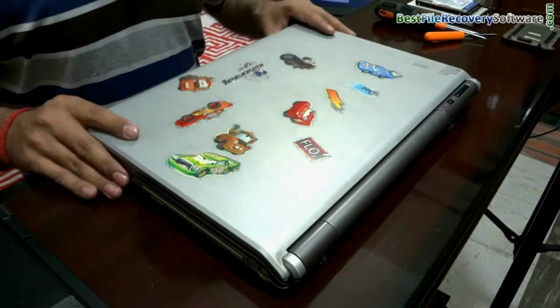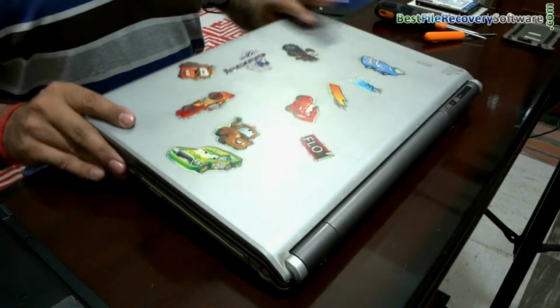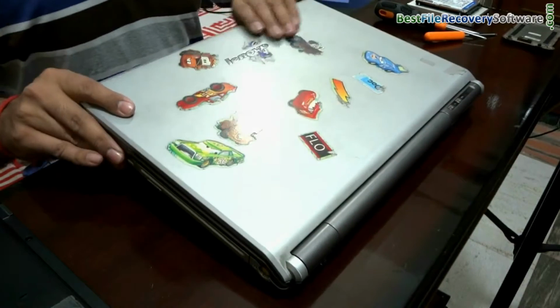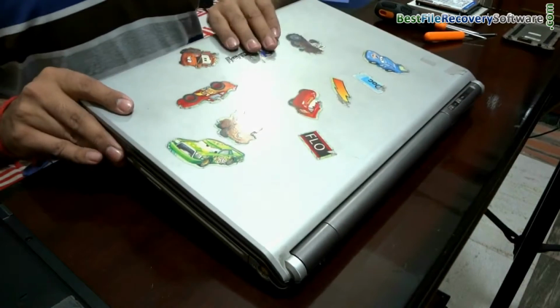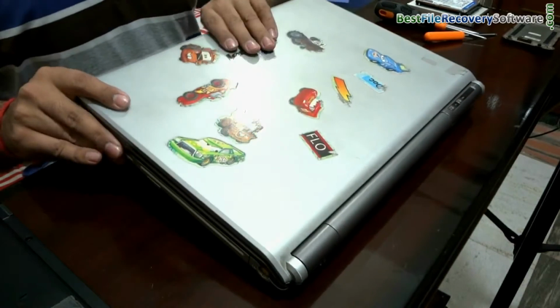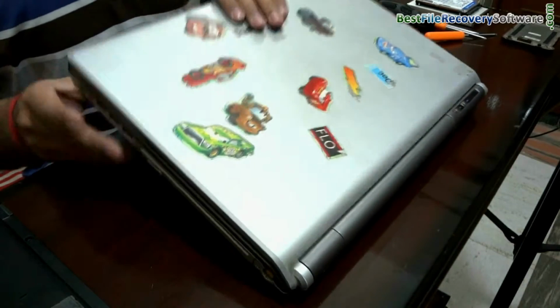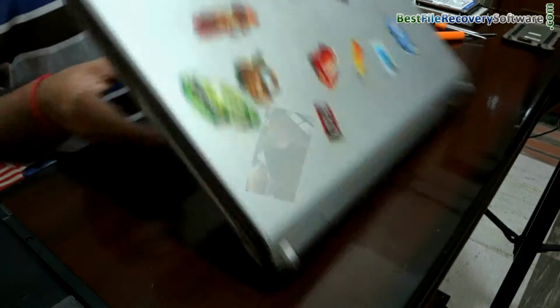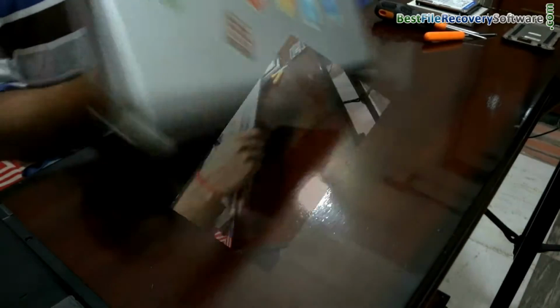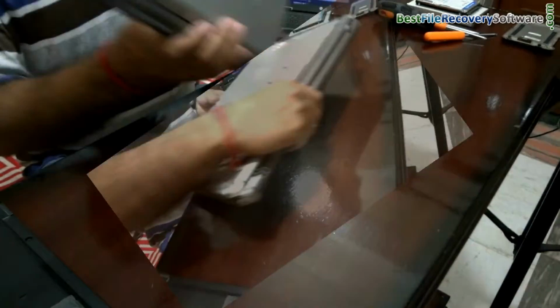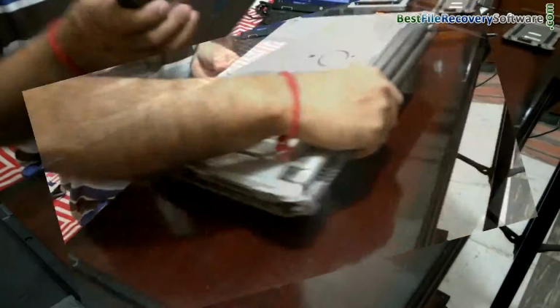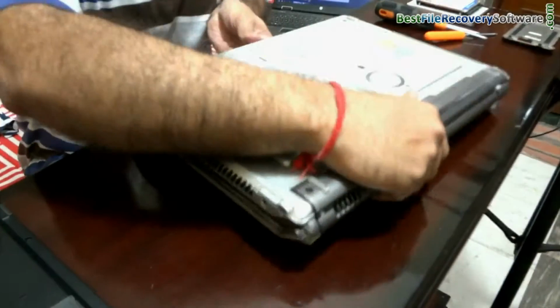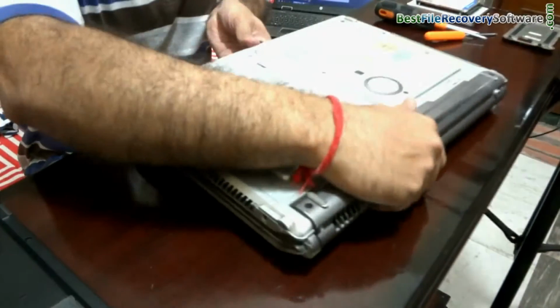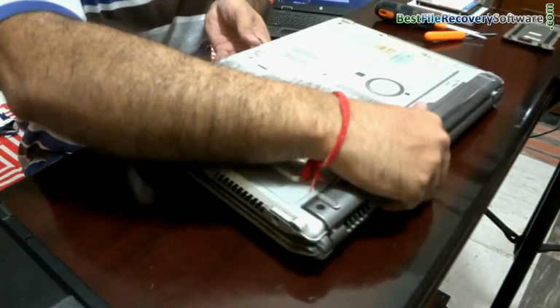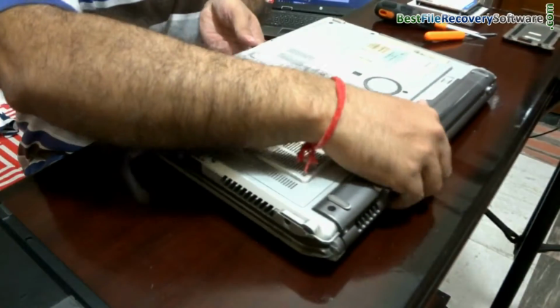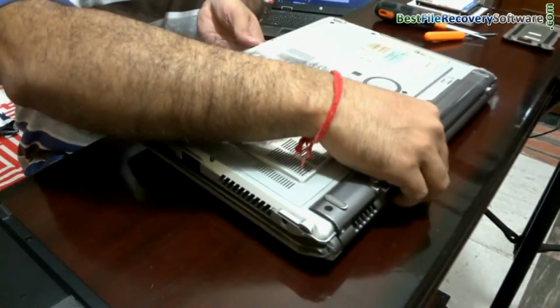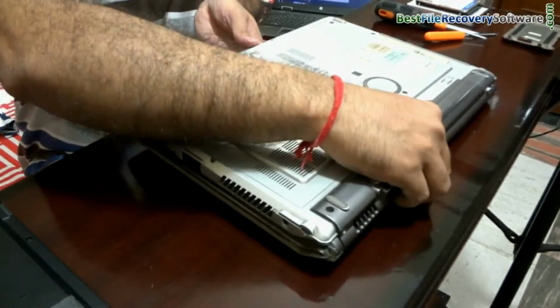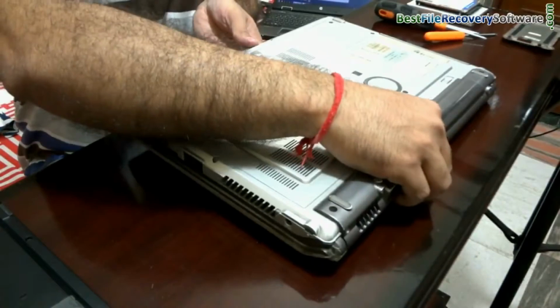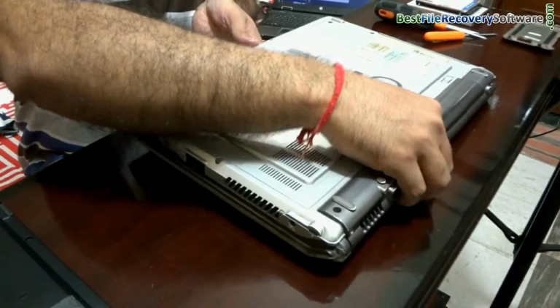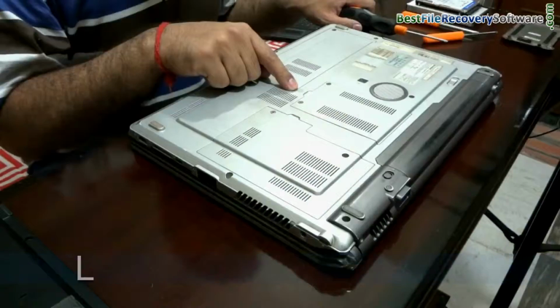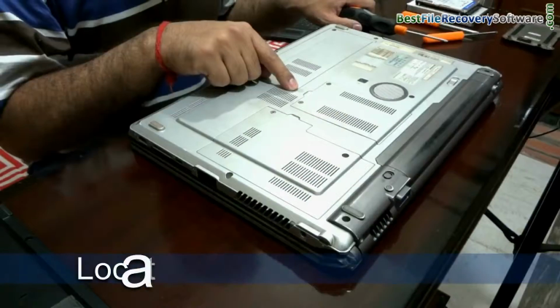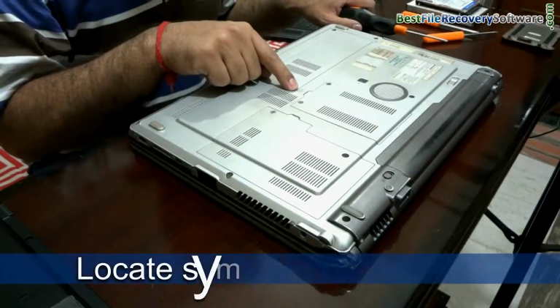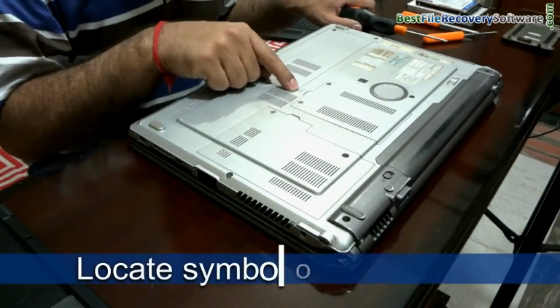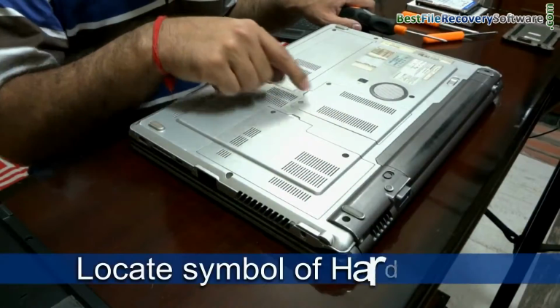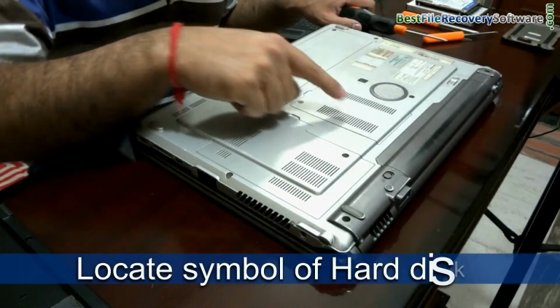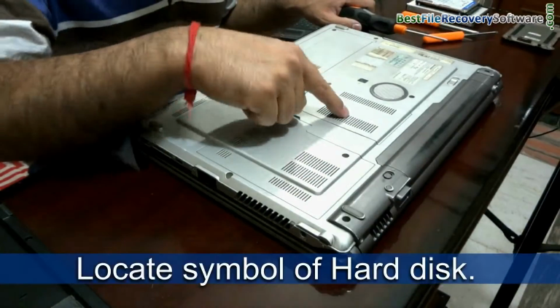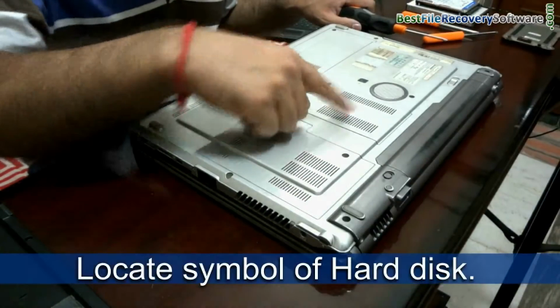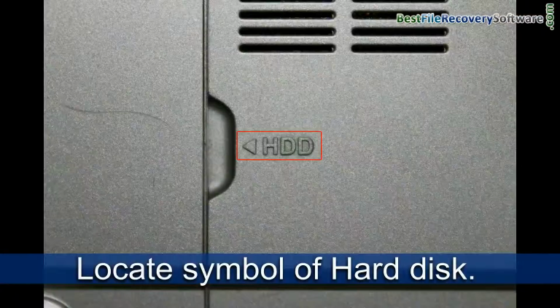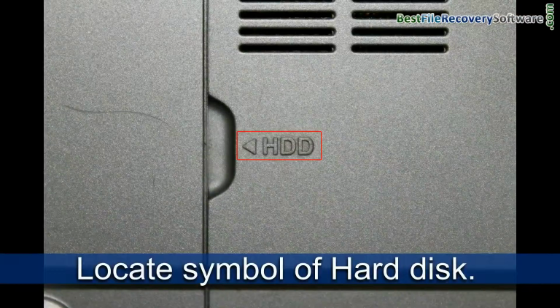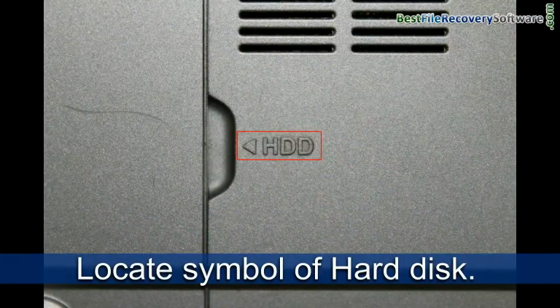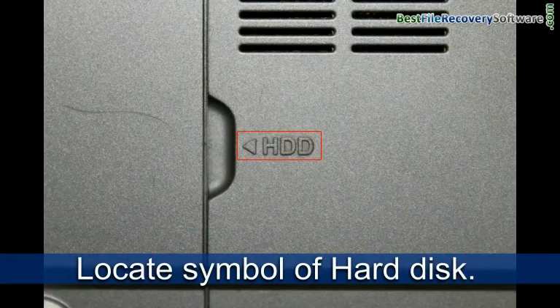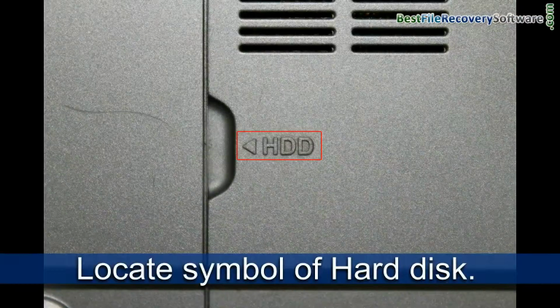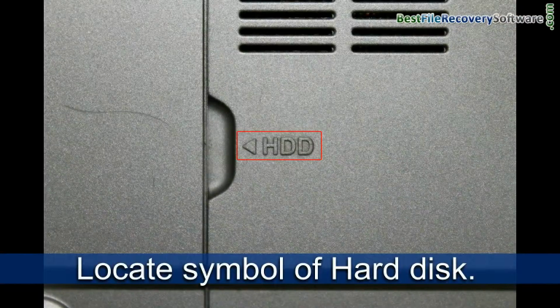In the back side of your laptop, you can see the symbol of hard disk, as we have shown.